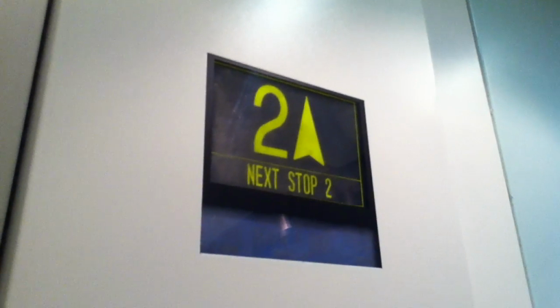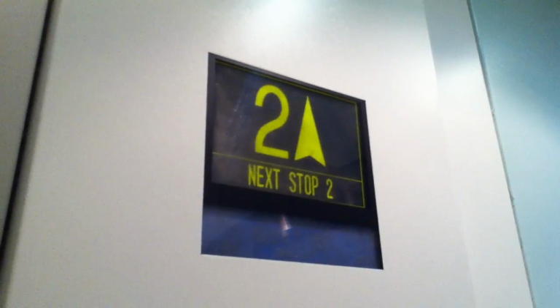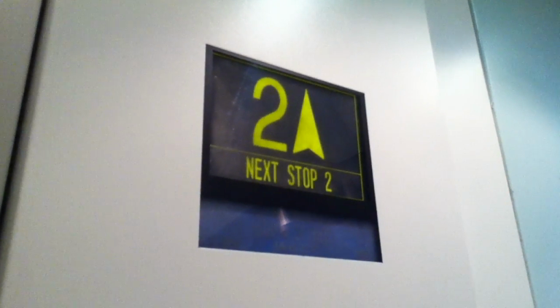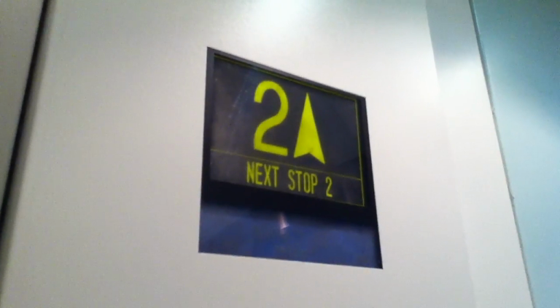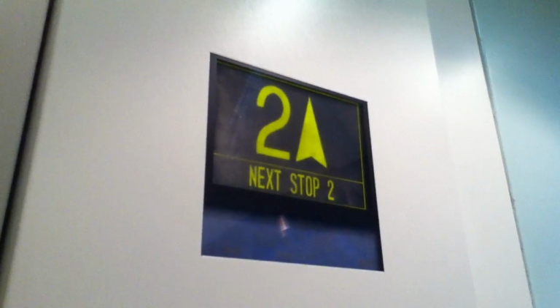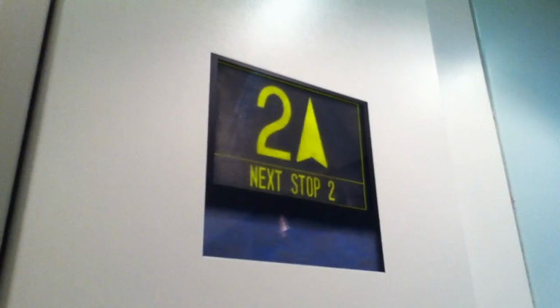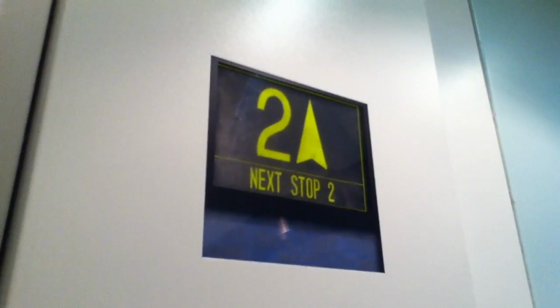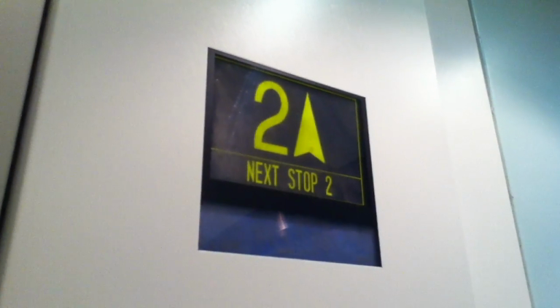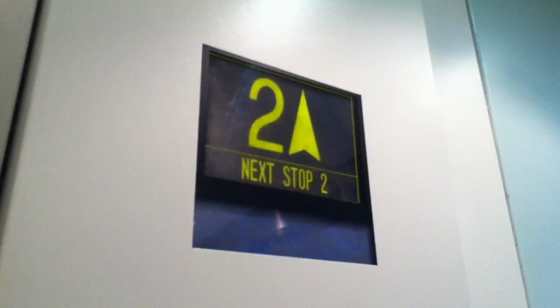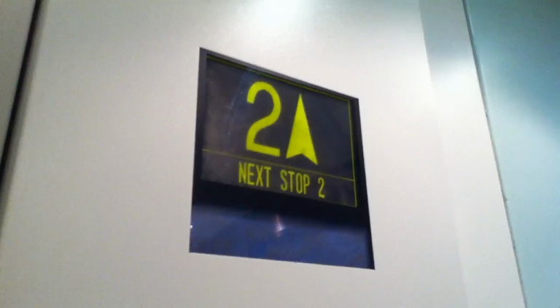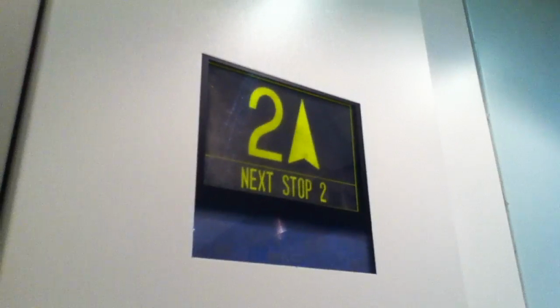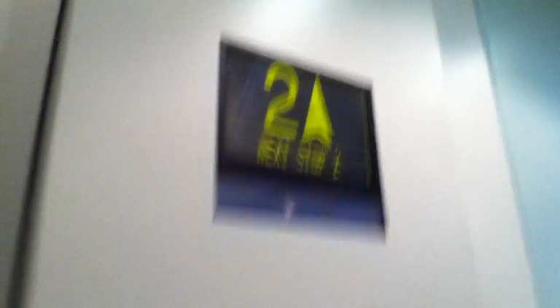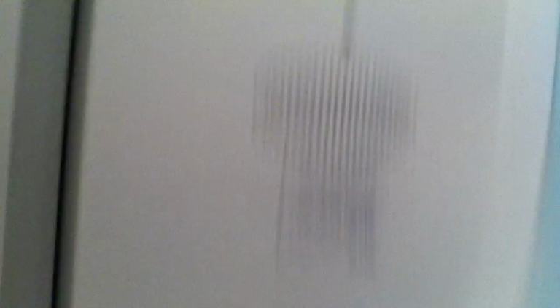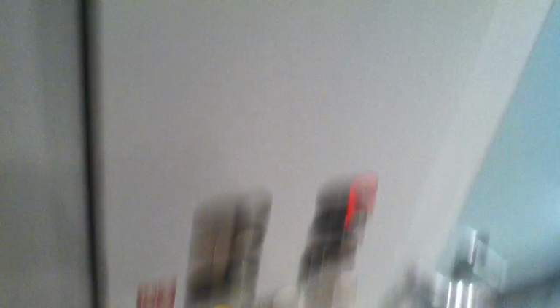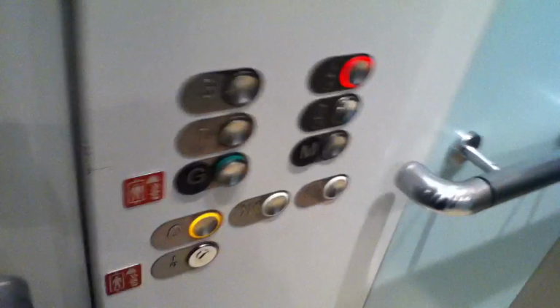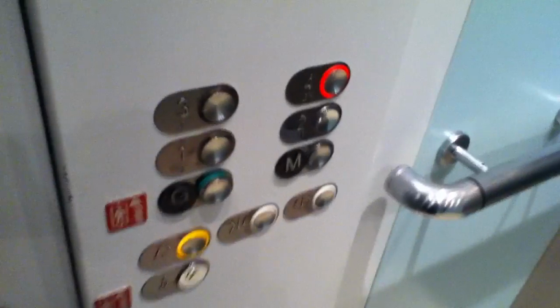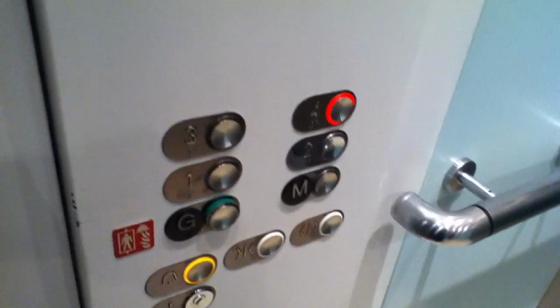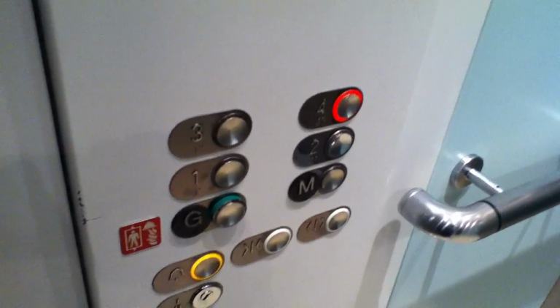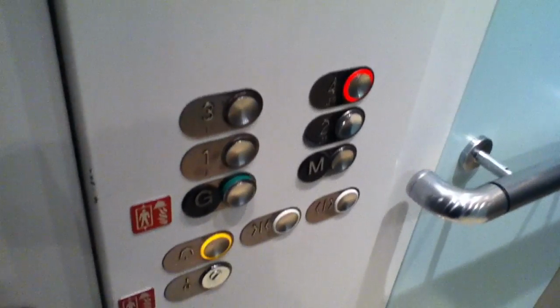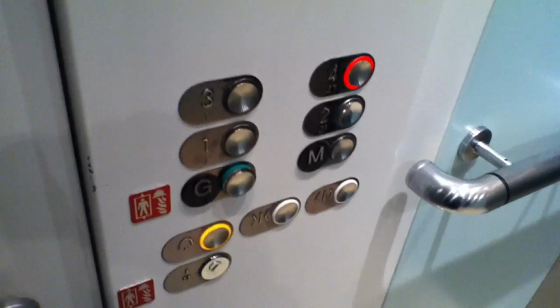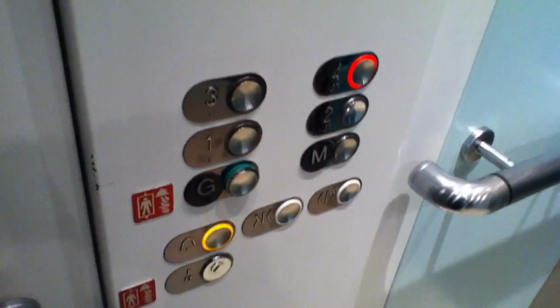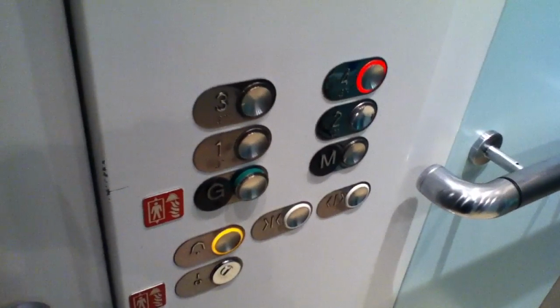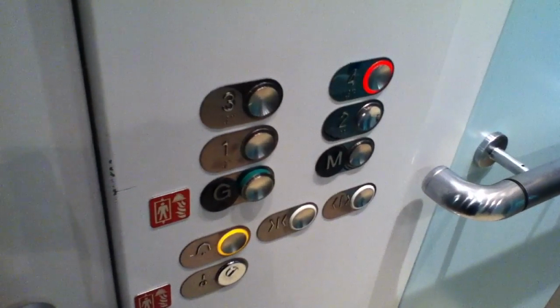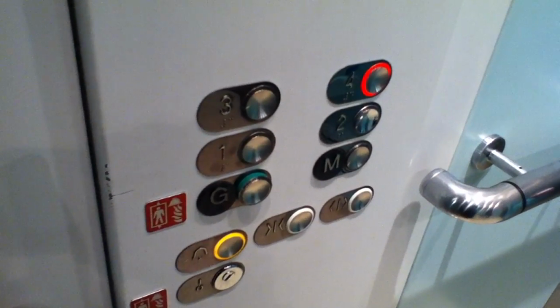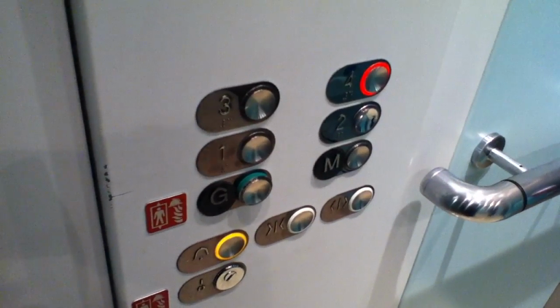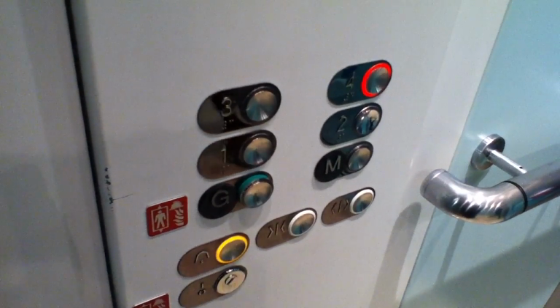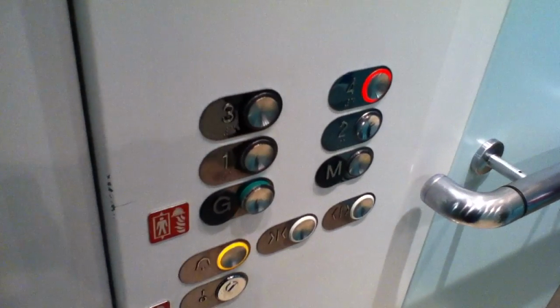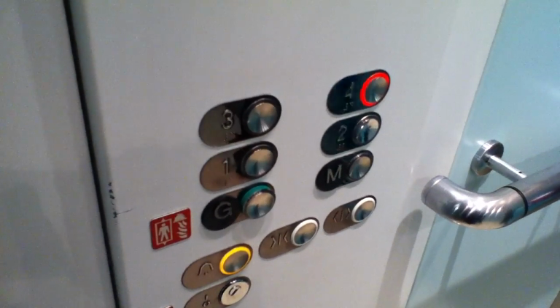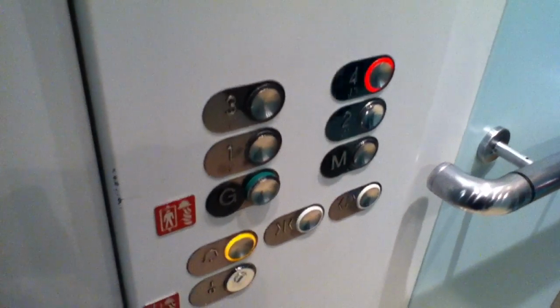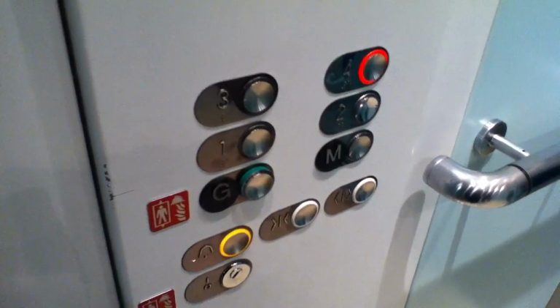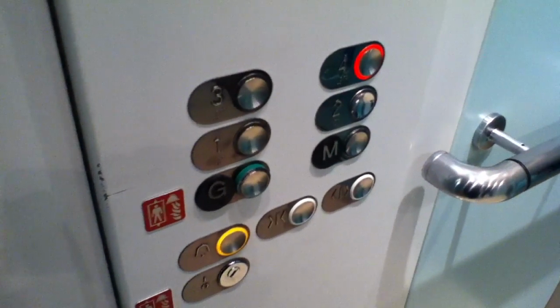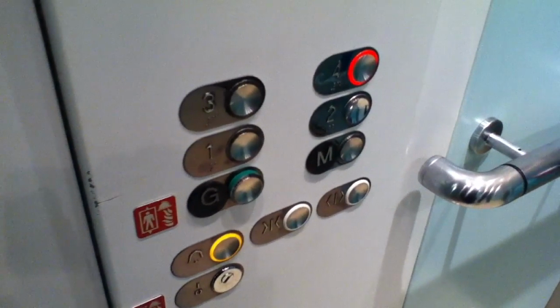Here we are at 2. You can keep your openness. Doors opening. Want anyone out? There you go. Have a nice day.